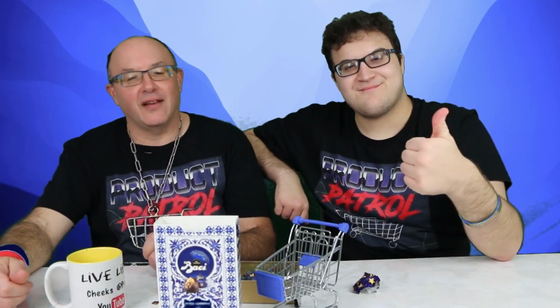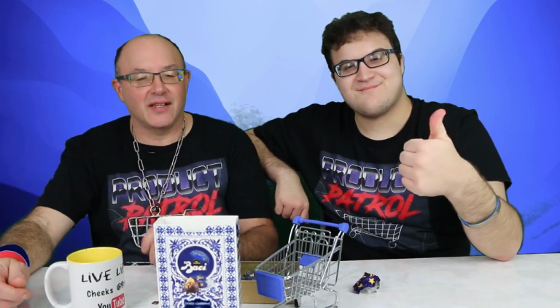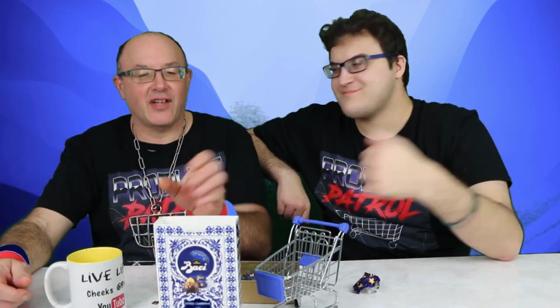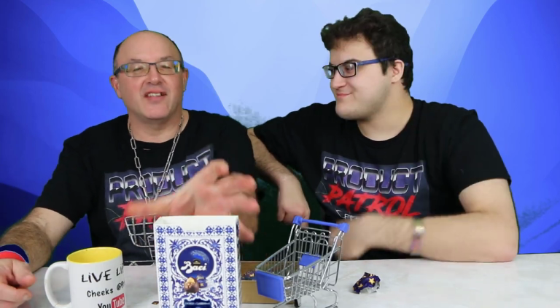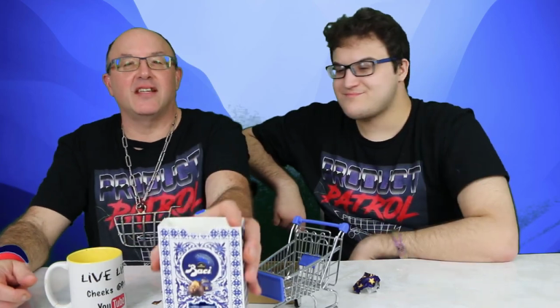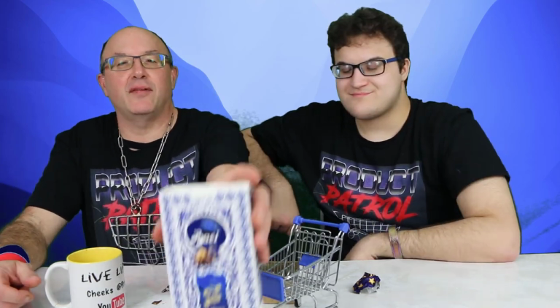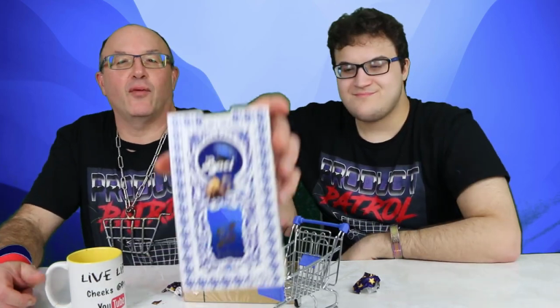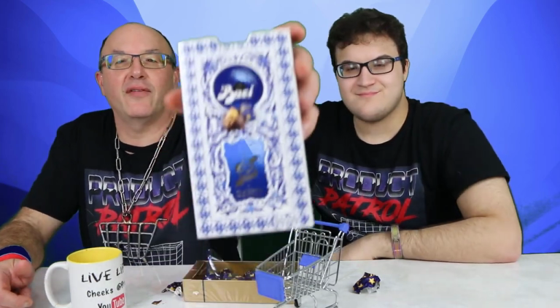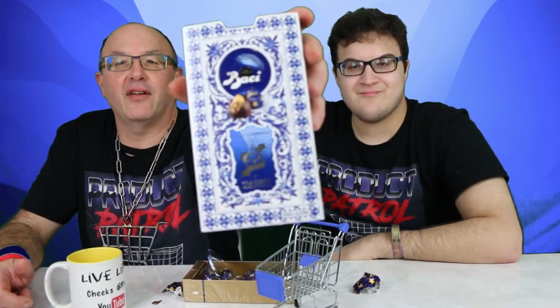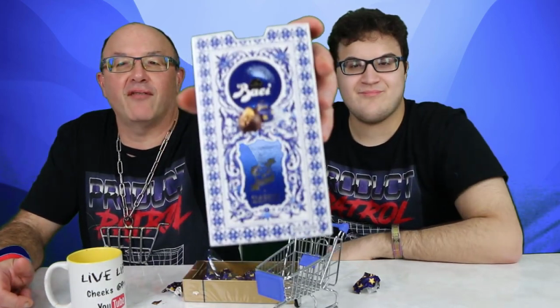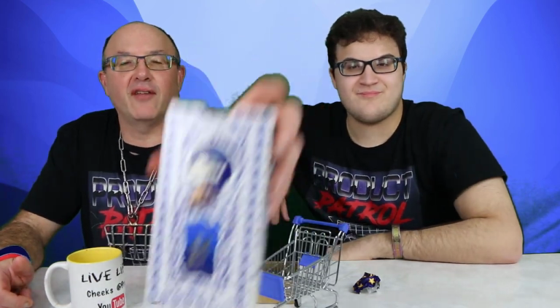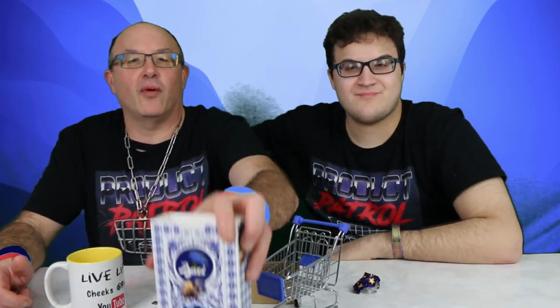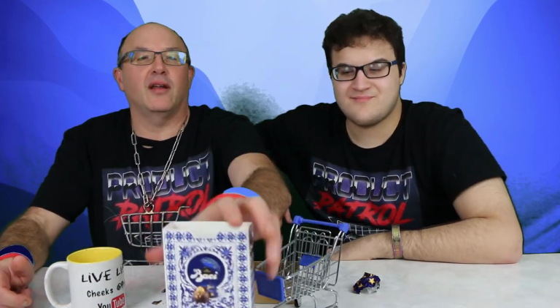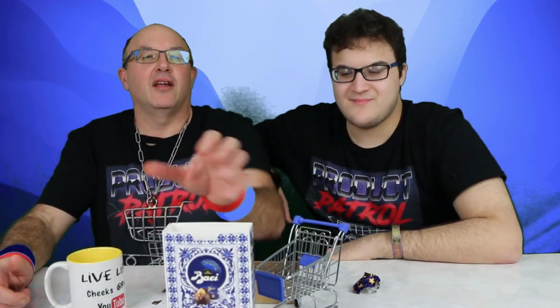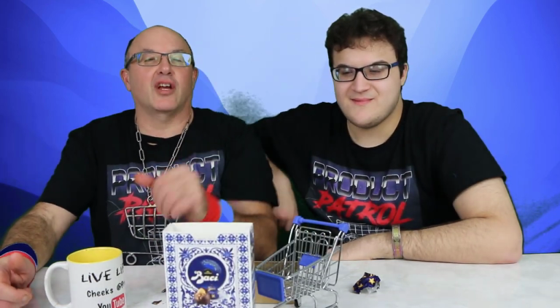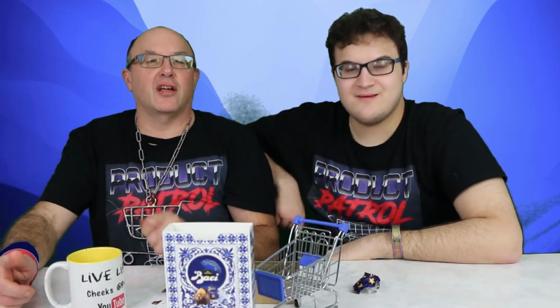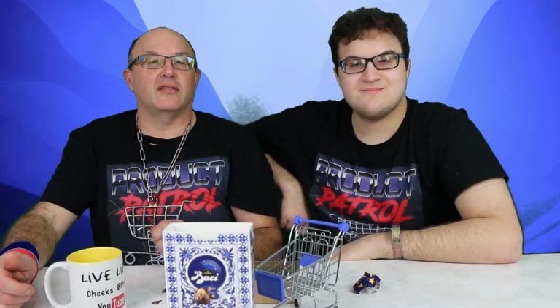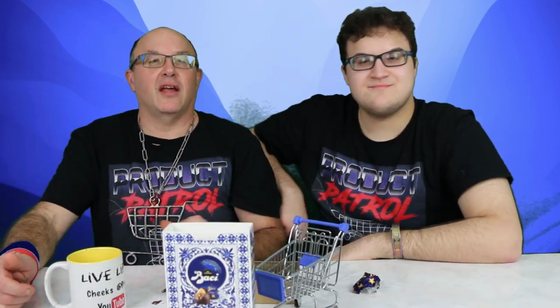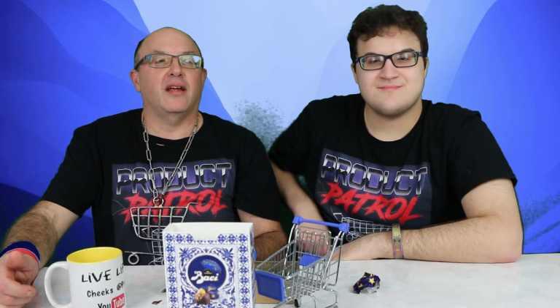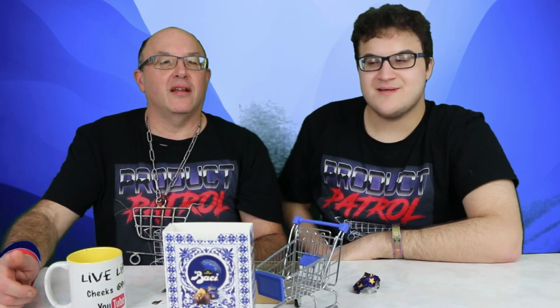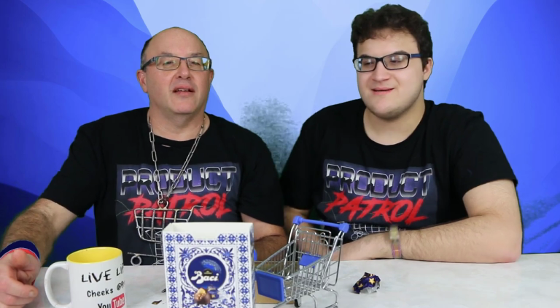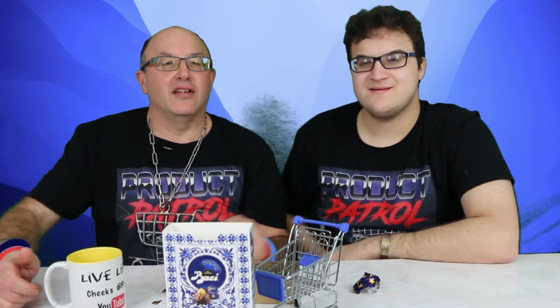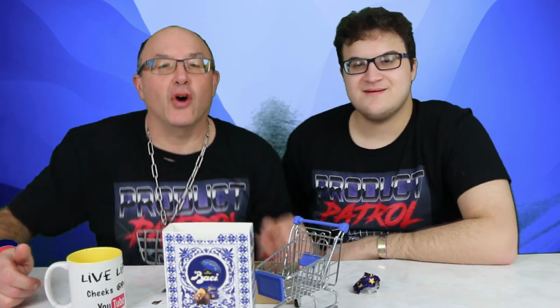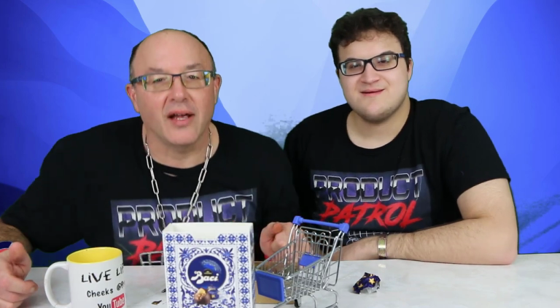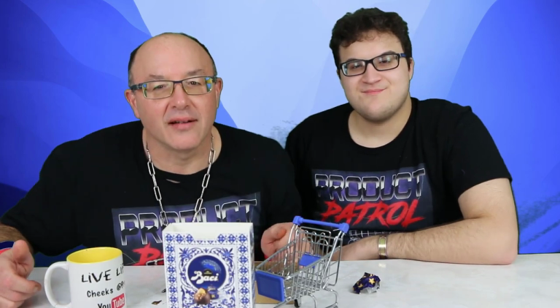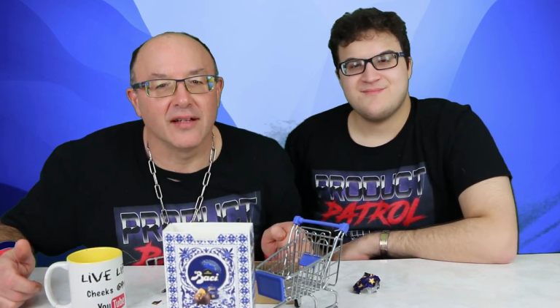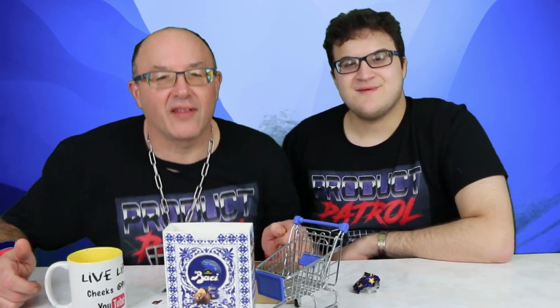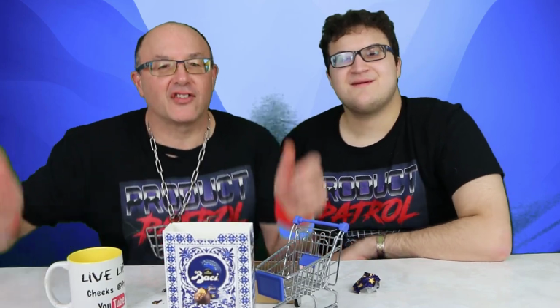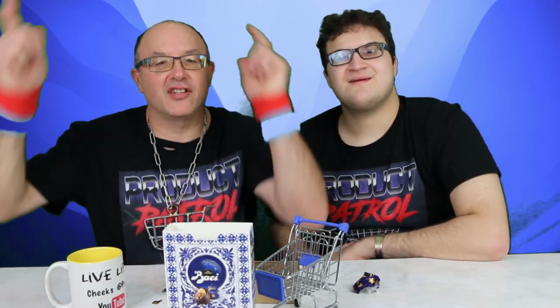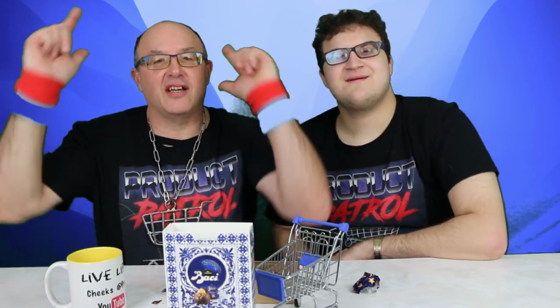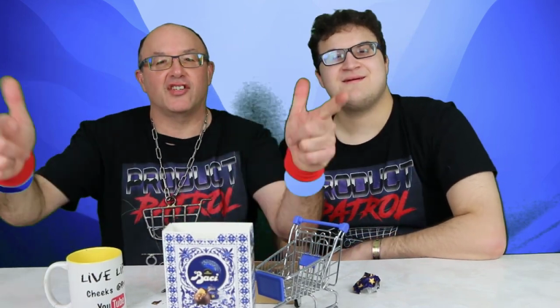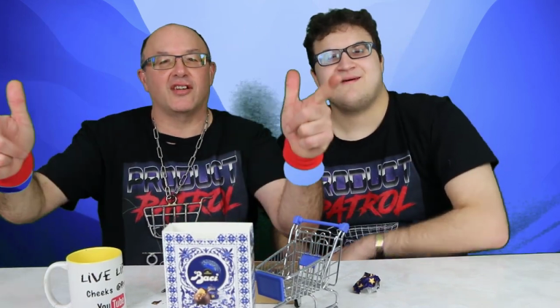Anyways, if you haven't seen them before, there you have it everyone. Check it out and enjoy! Live Life, Cheers, and Cheeks Out!